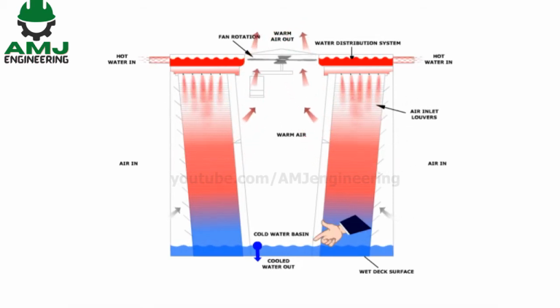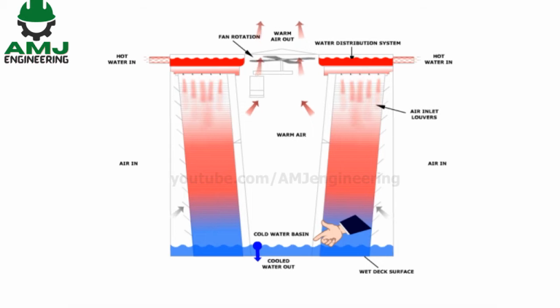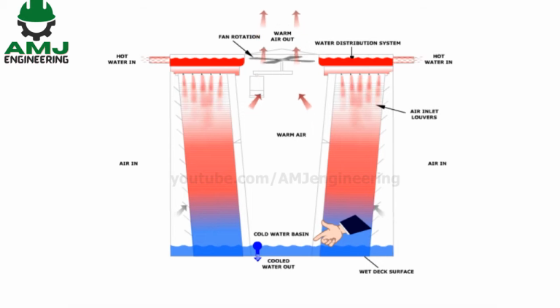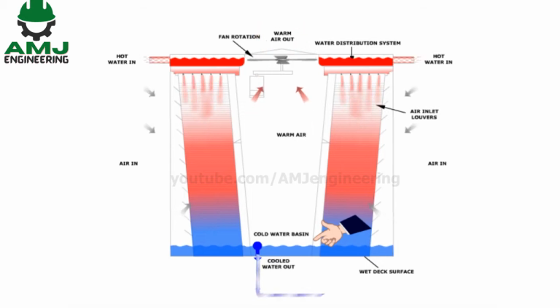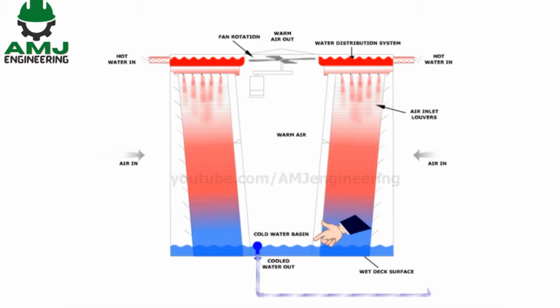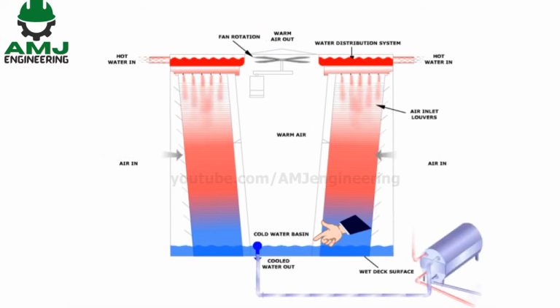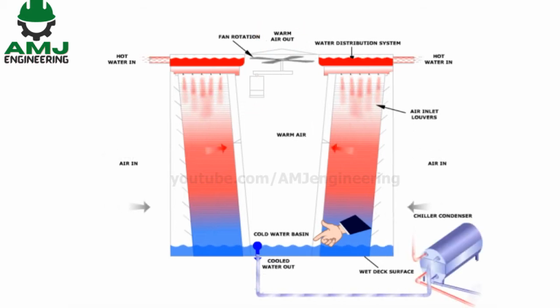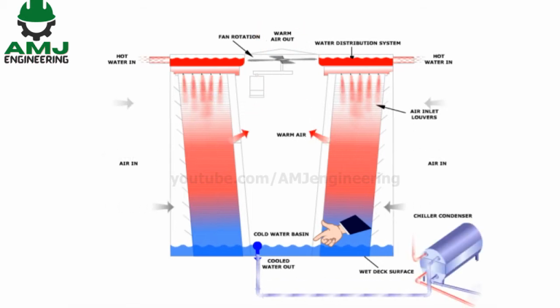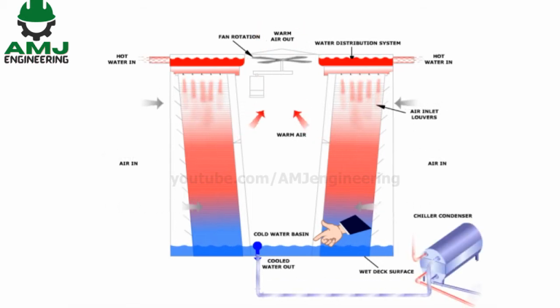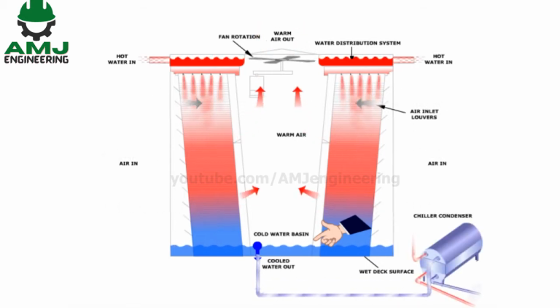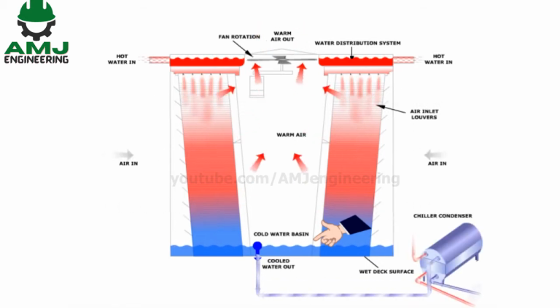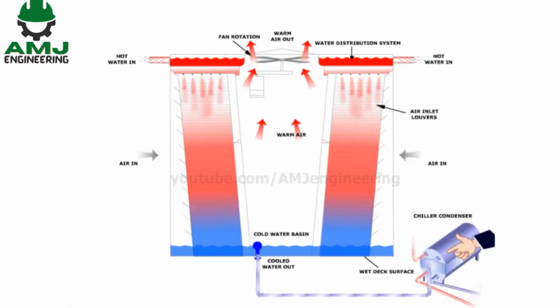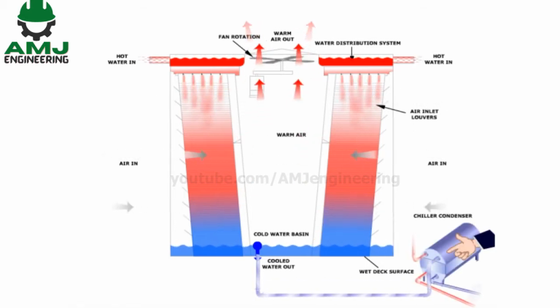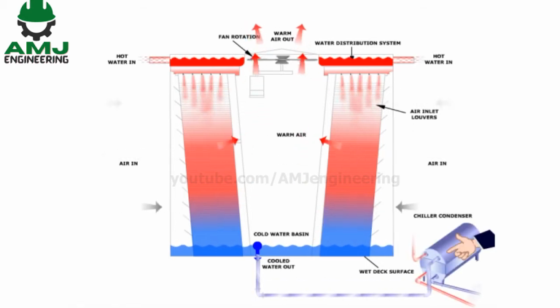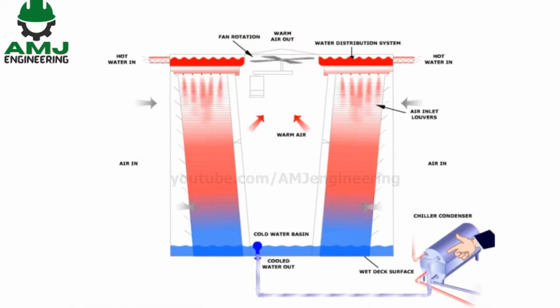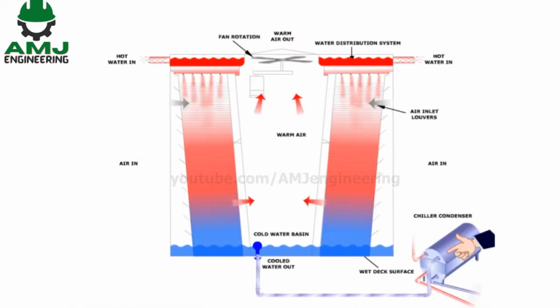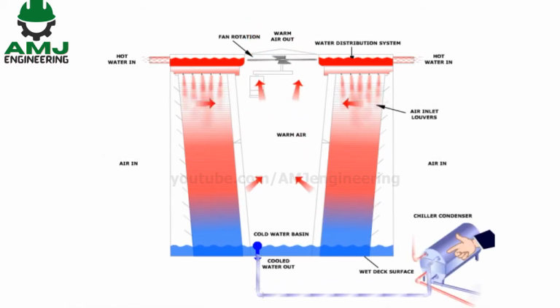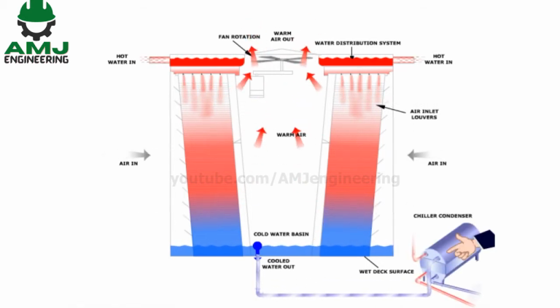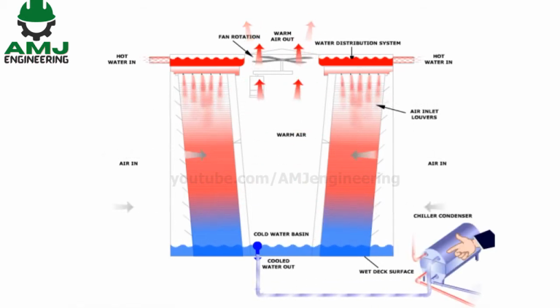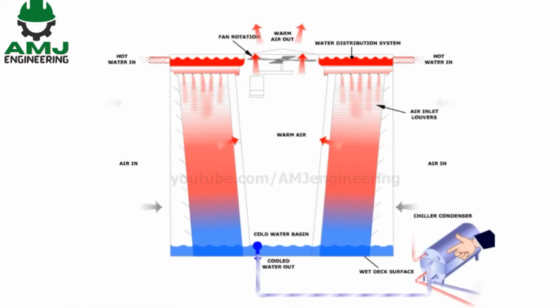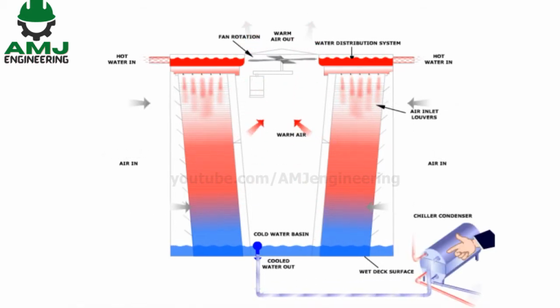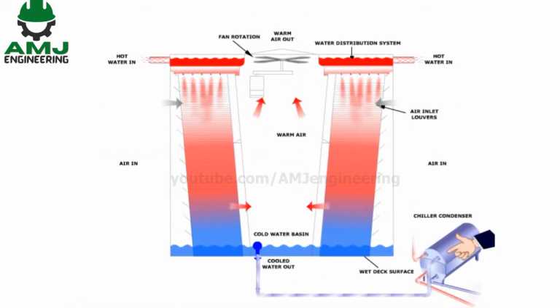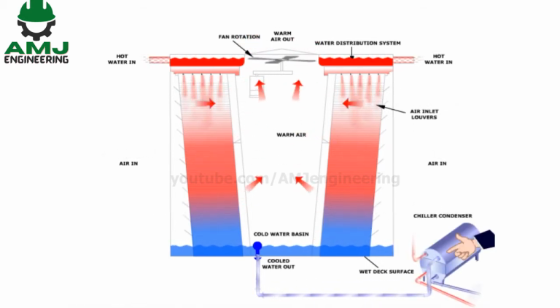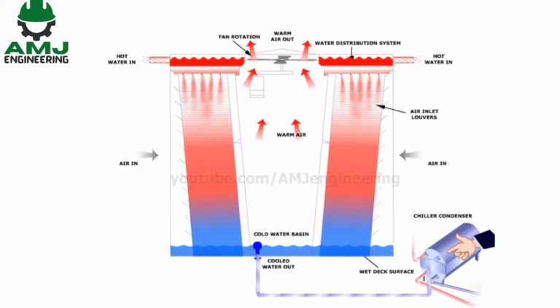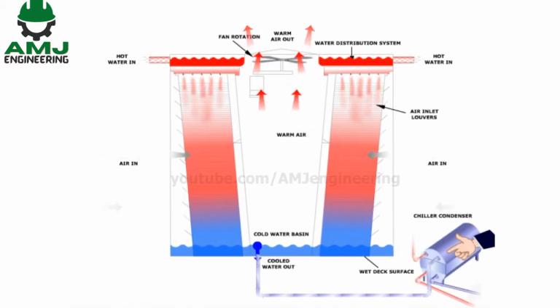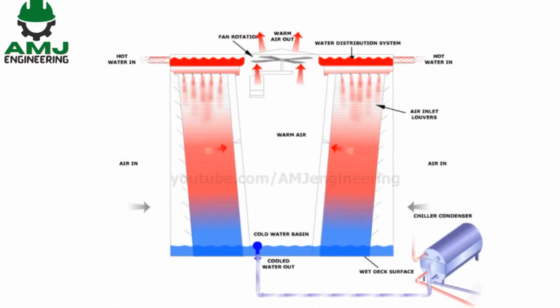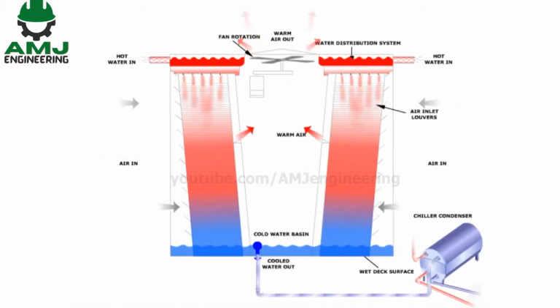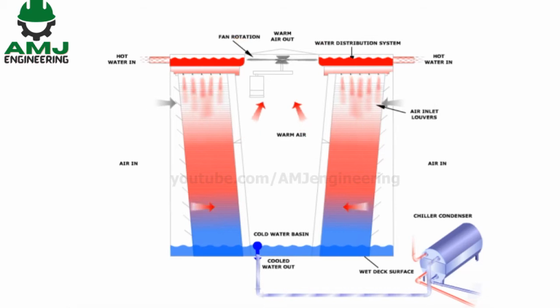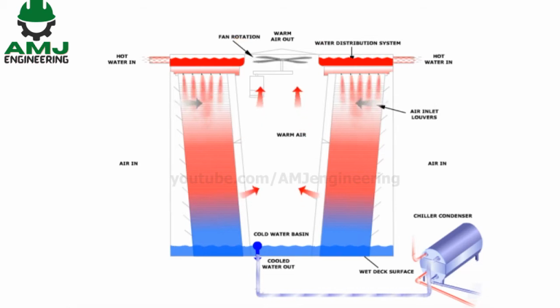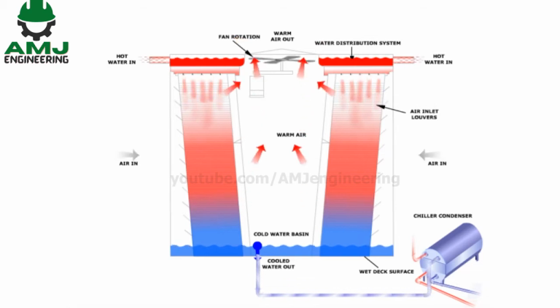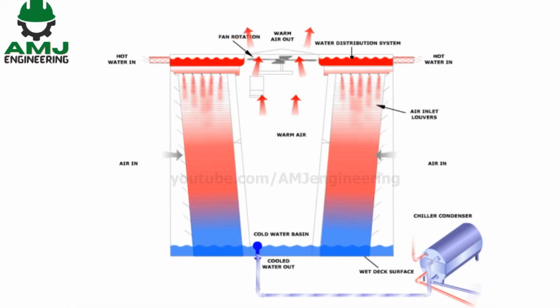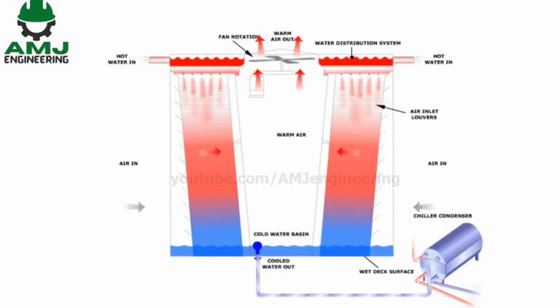Cold water then collects in the tower basin and is pumped back to the chiller condenser, suctioned by the condenser water pumps.